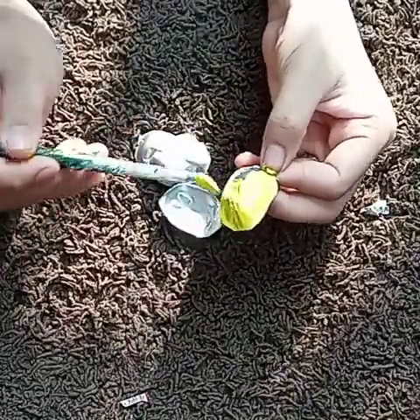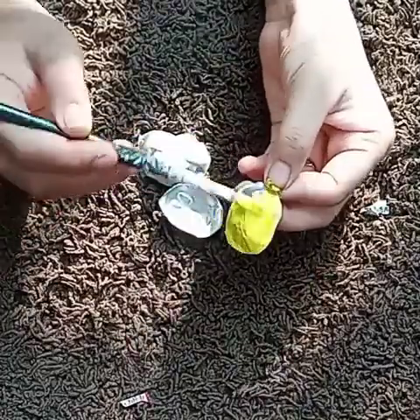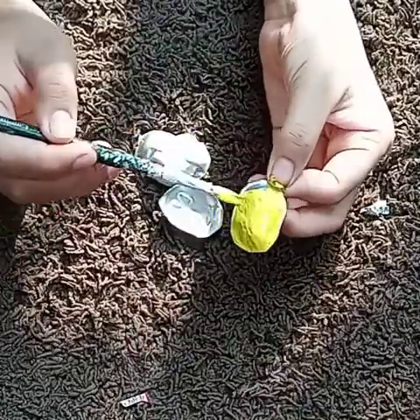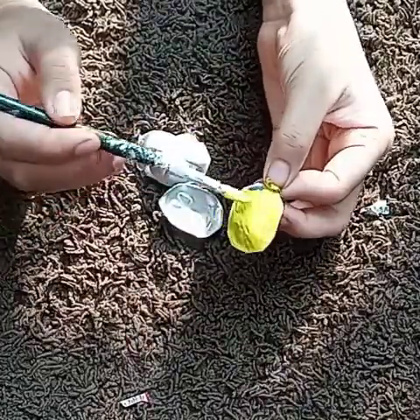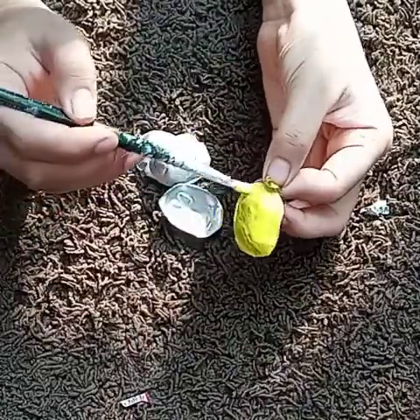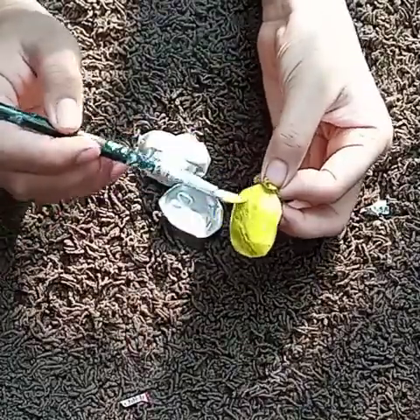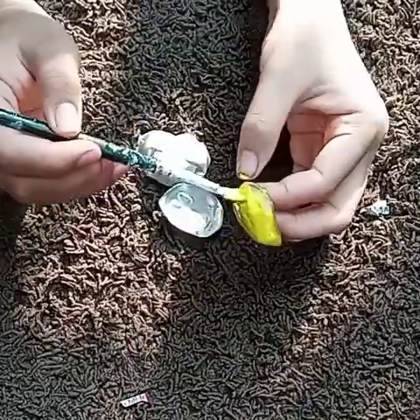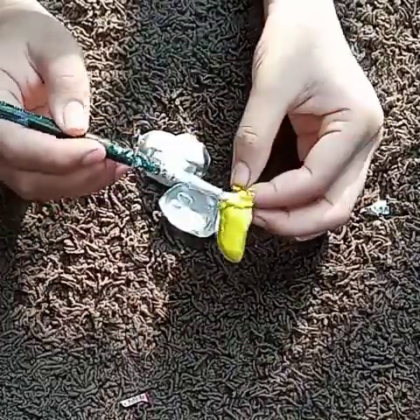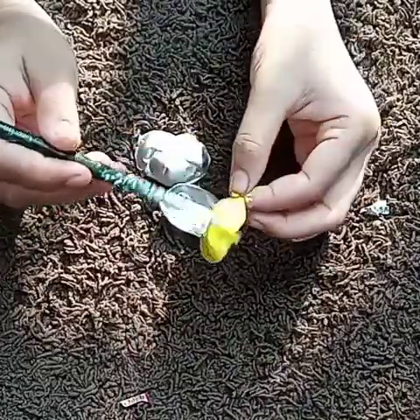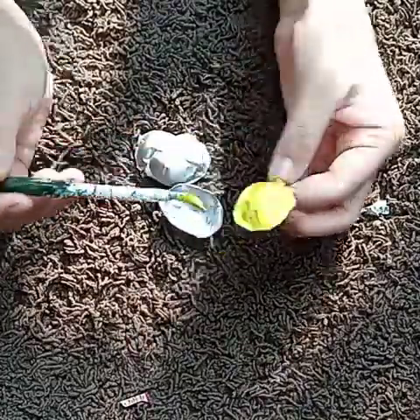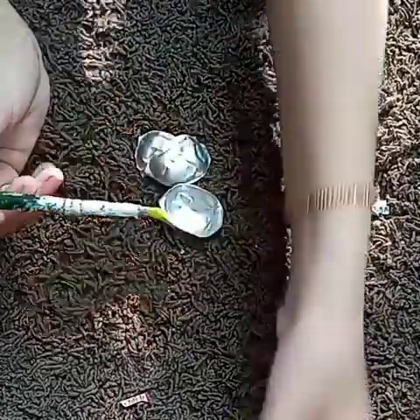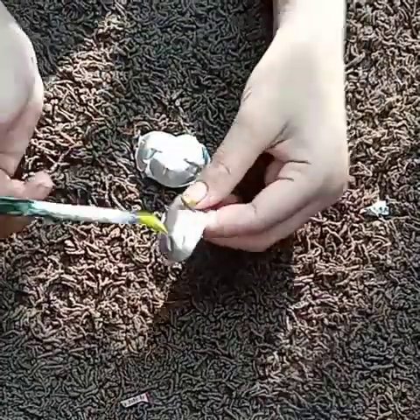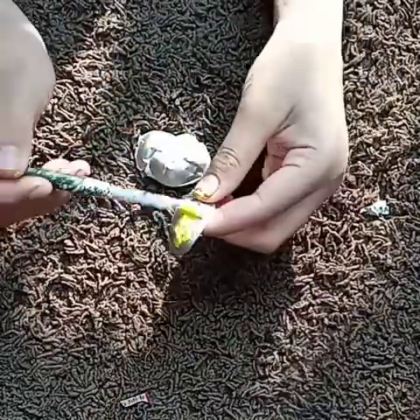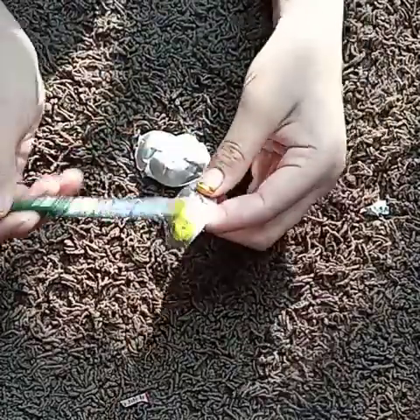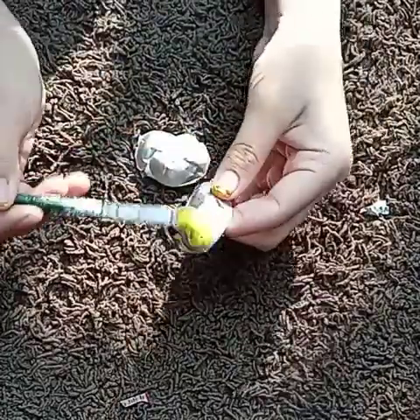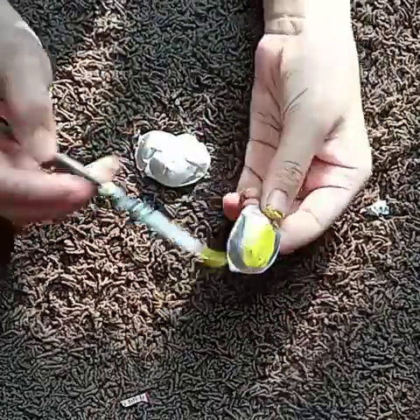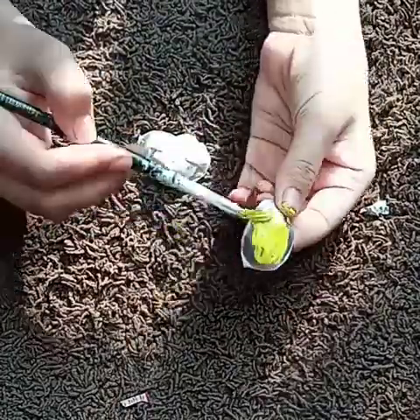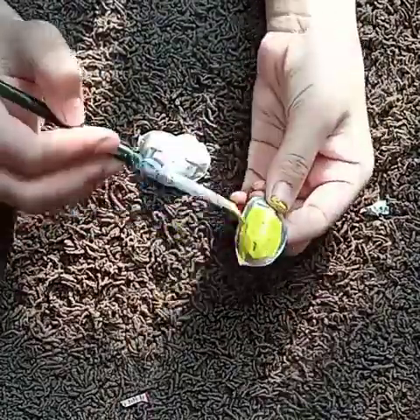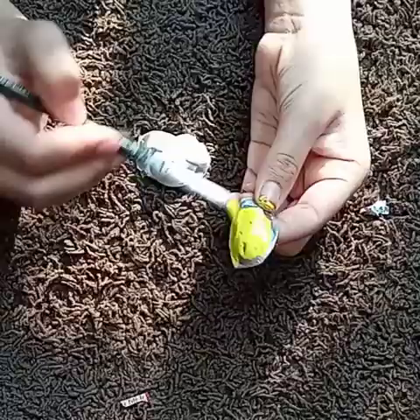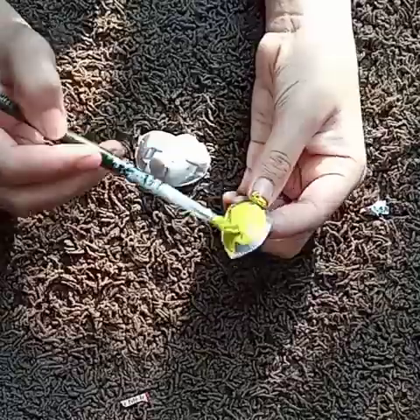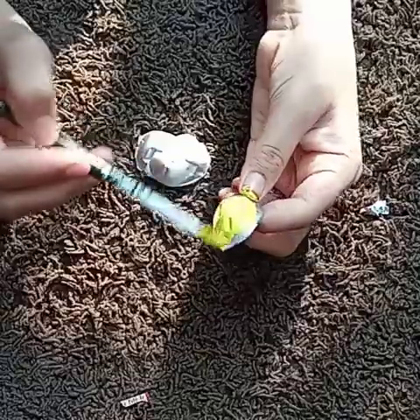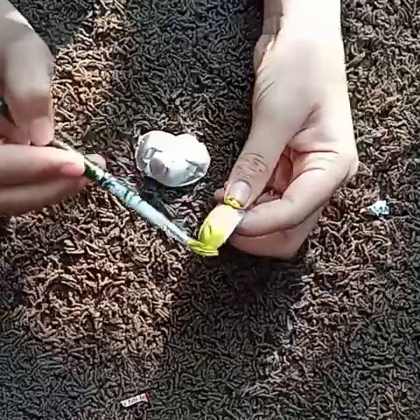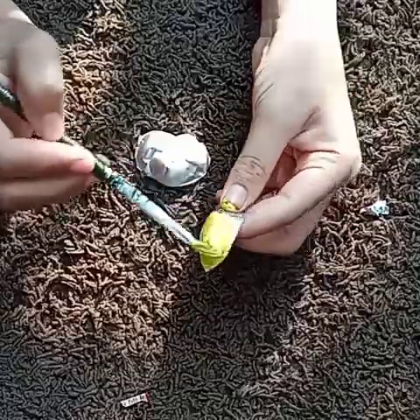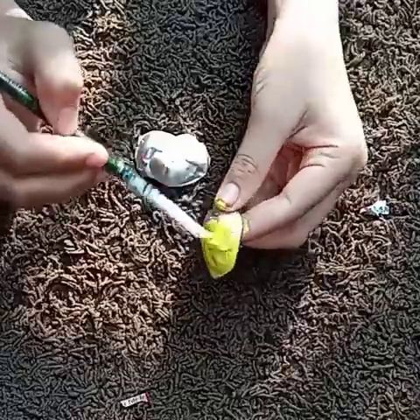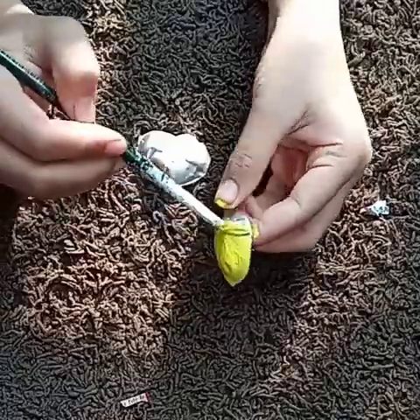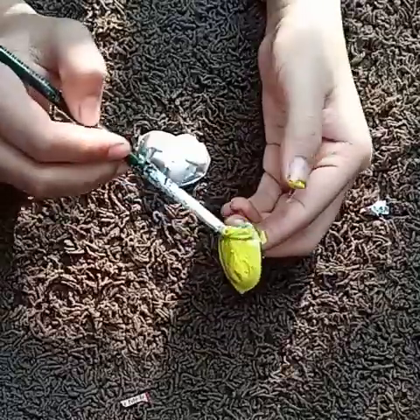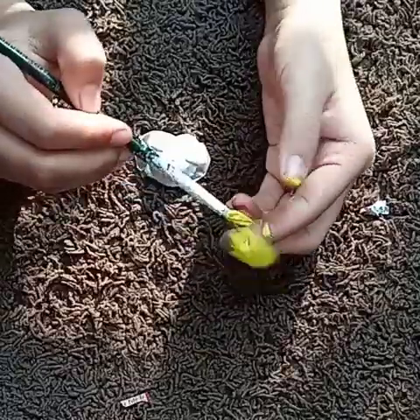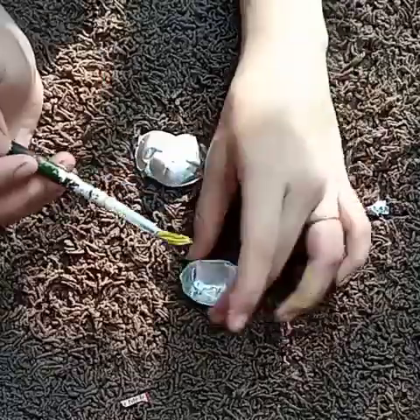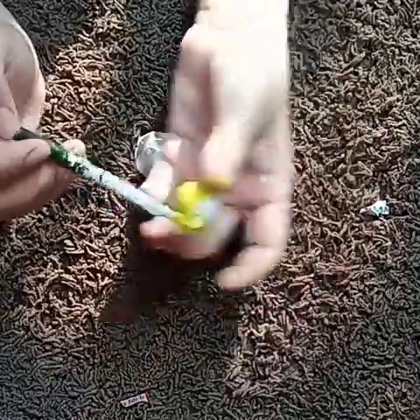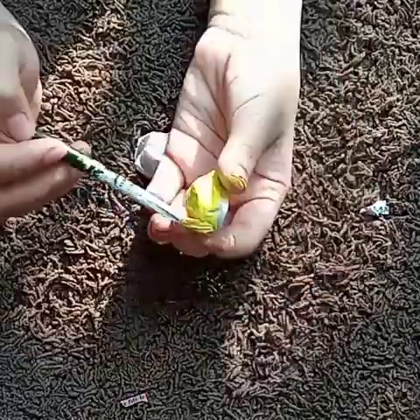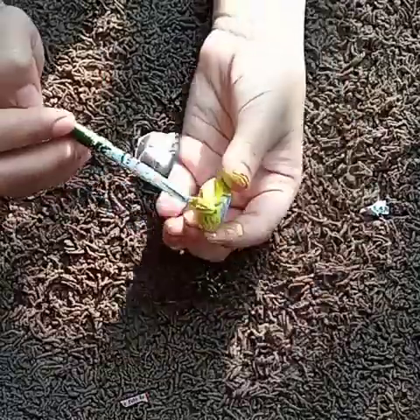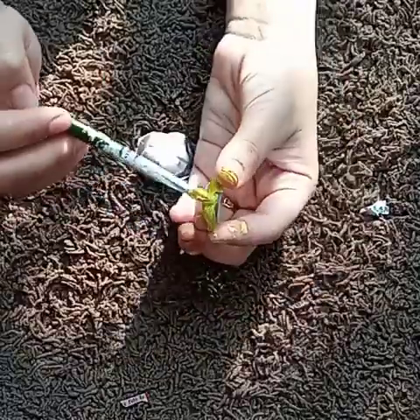This is a flower. The petals are used to be a flower.